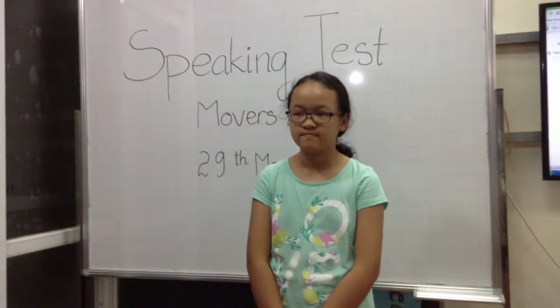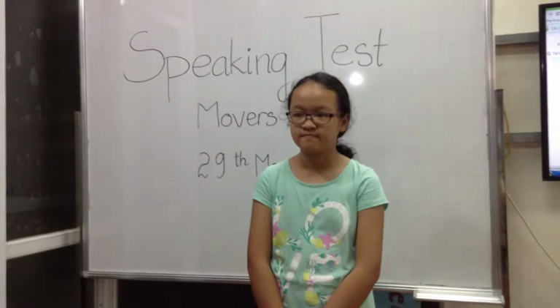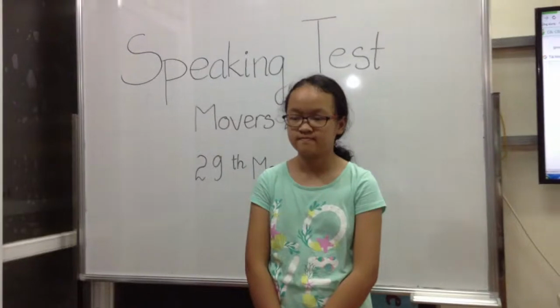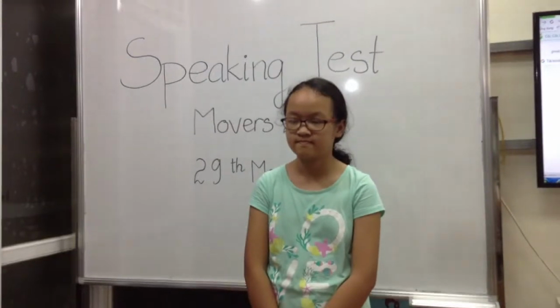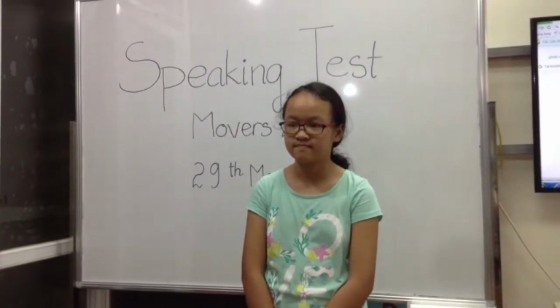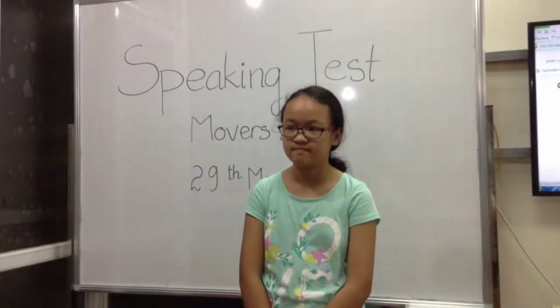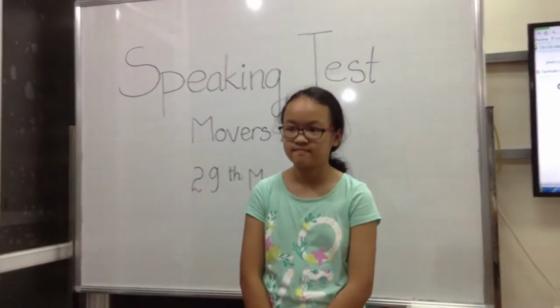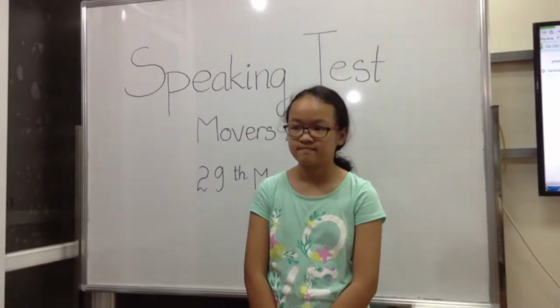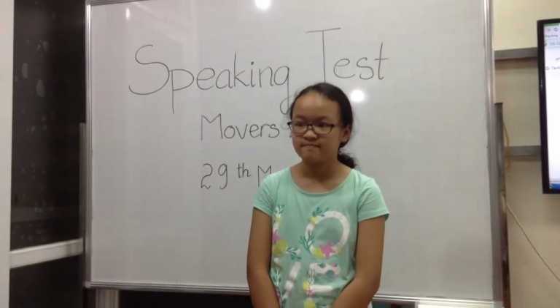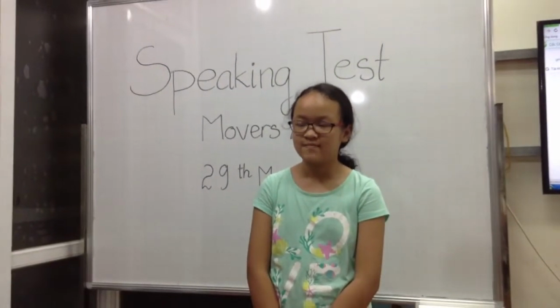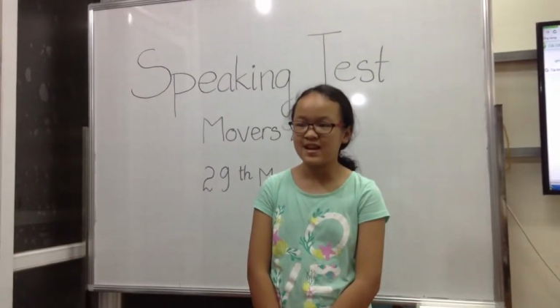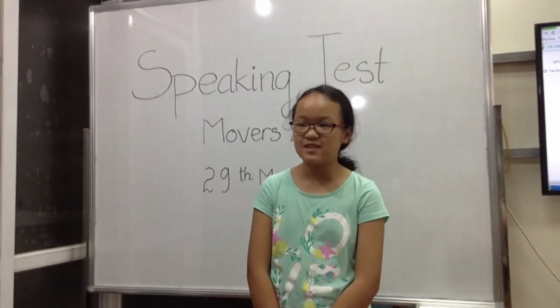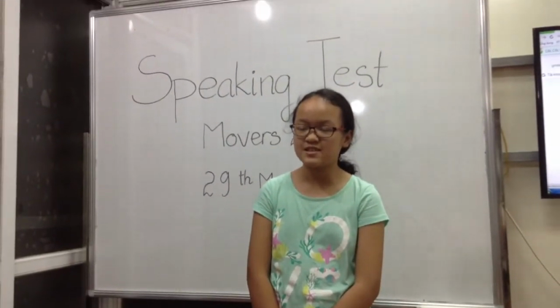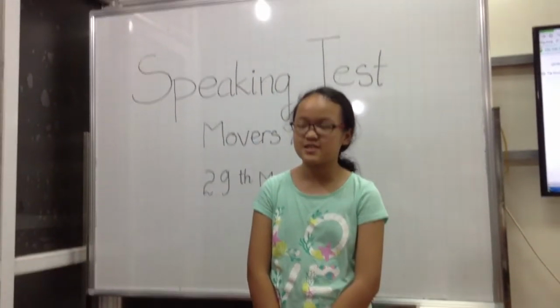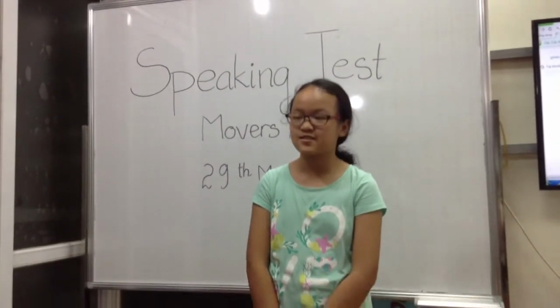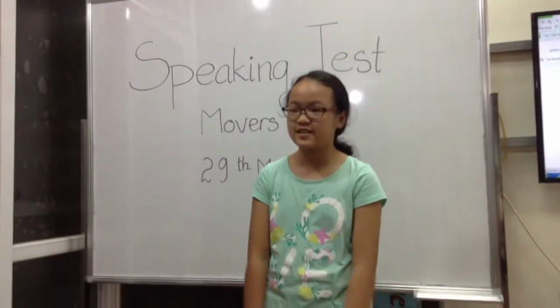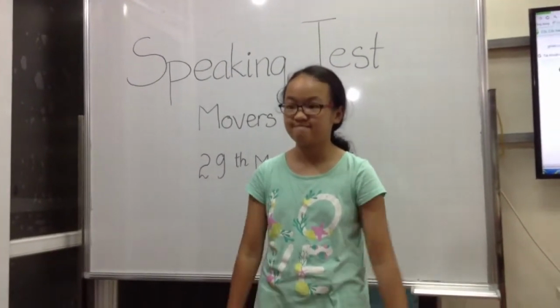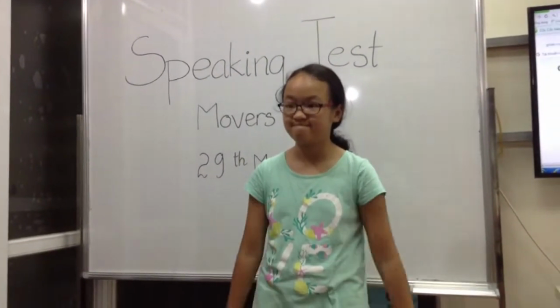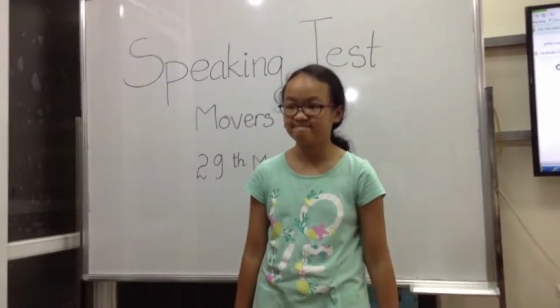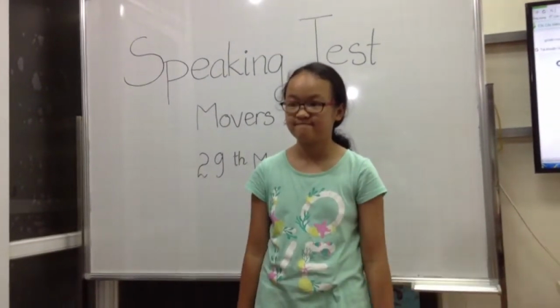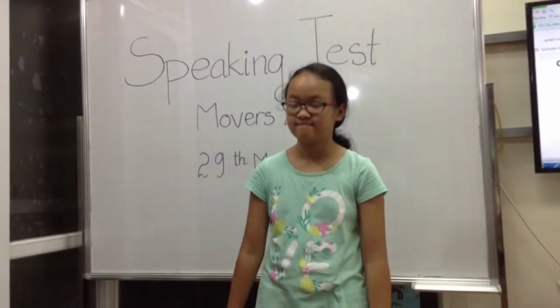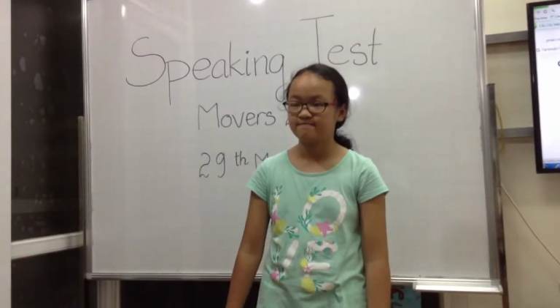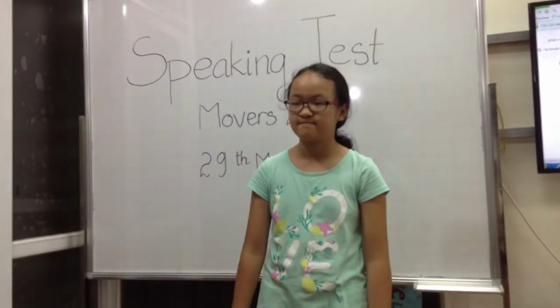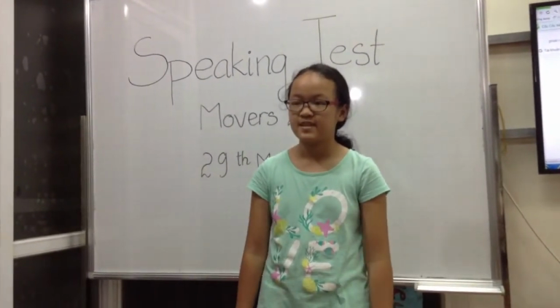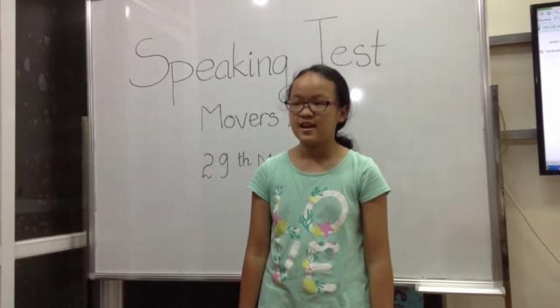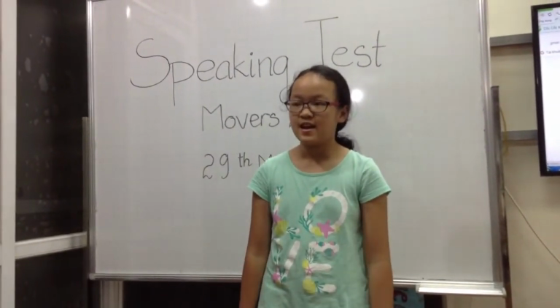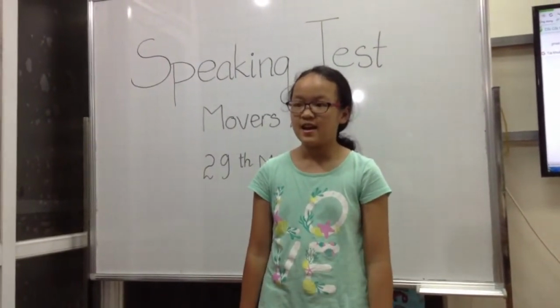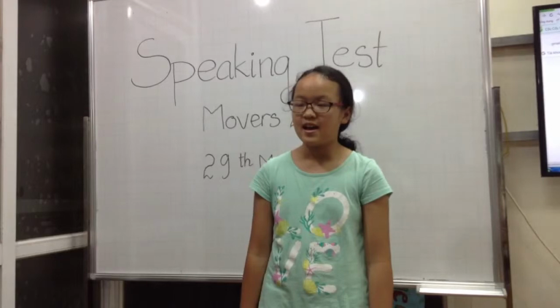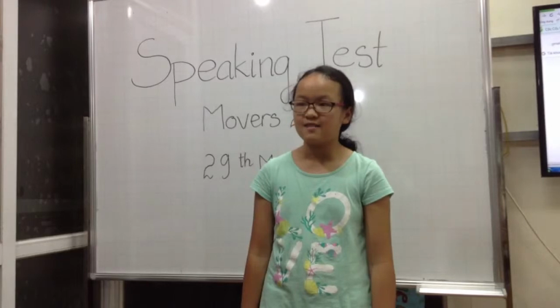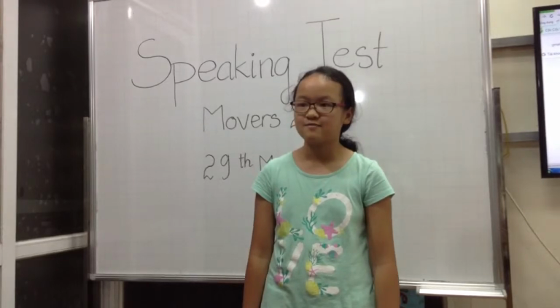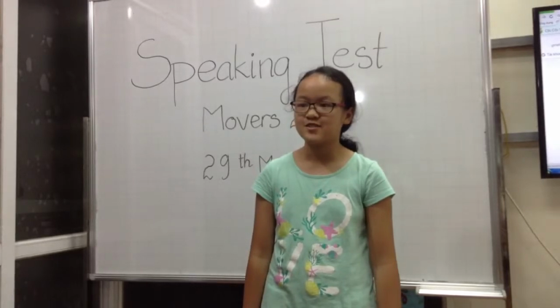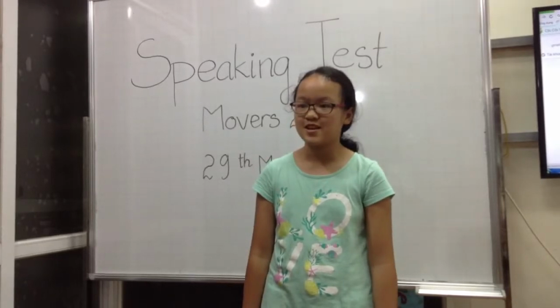Hi, what's your name? My name is Chen Jiu Ling. And how are you? I'm good today.